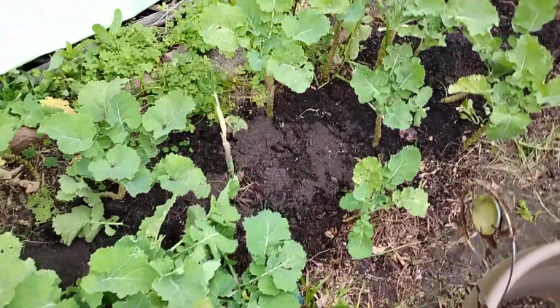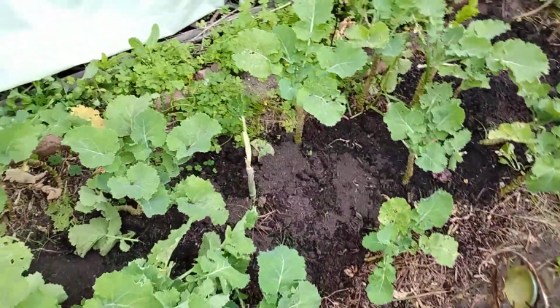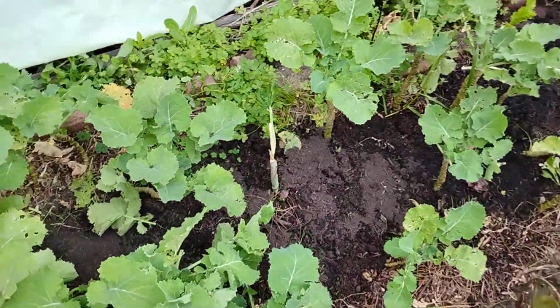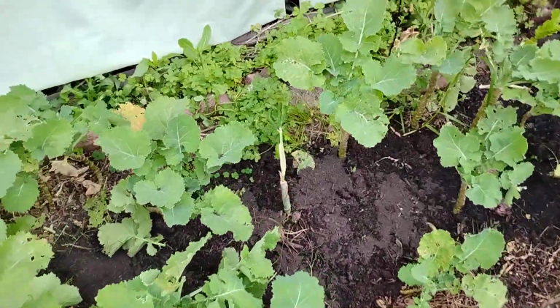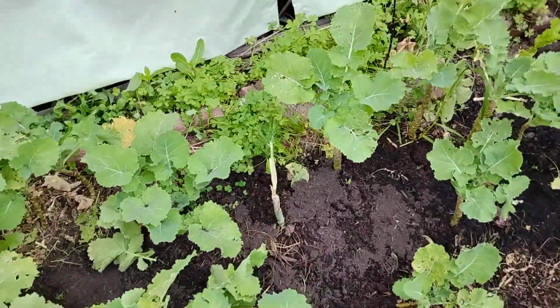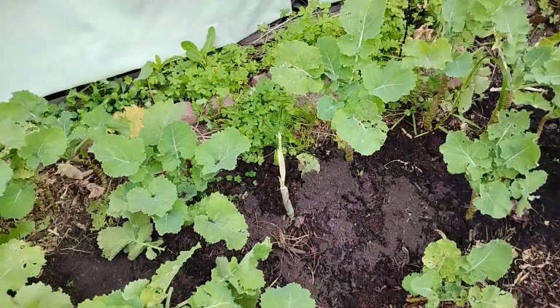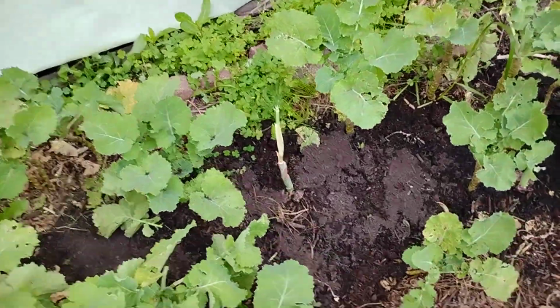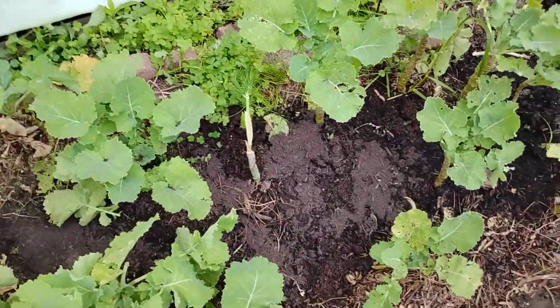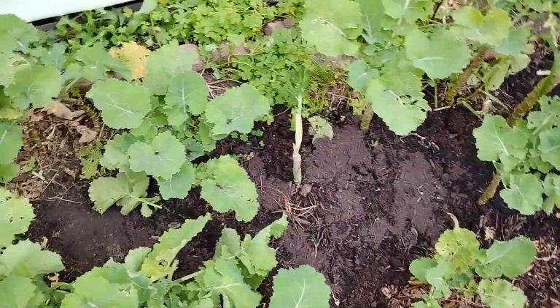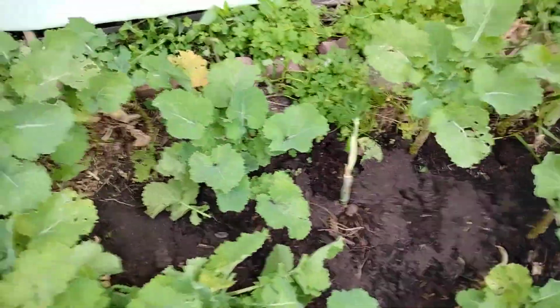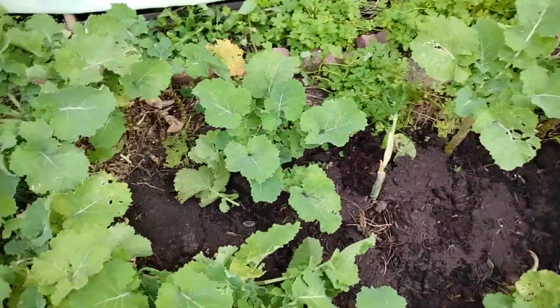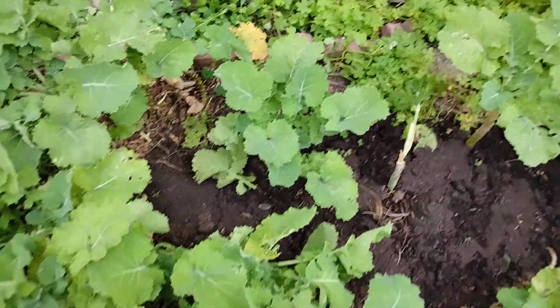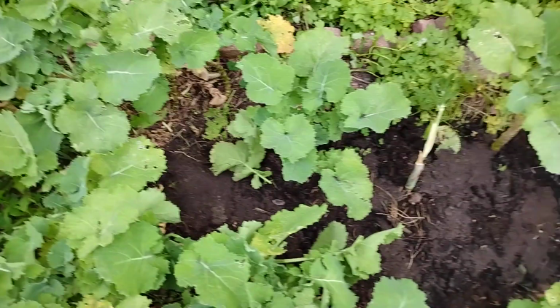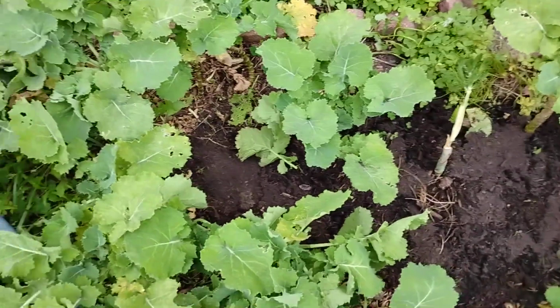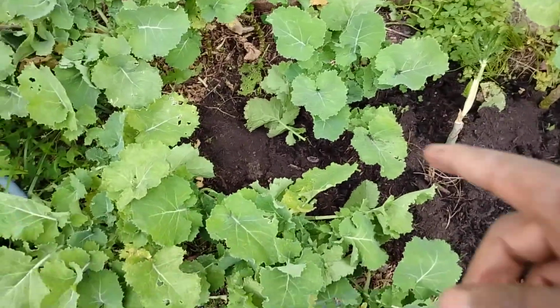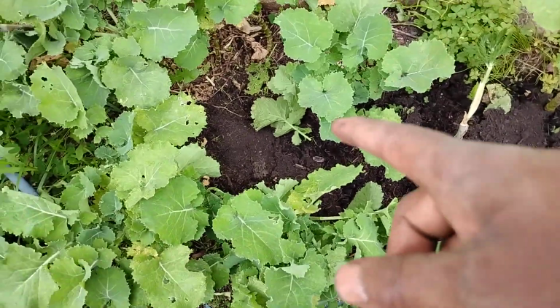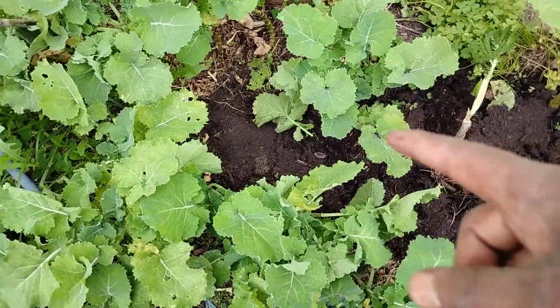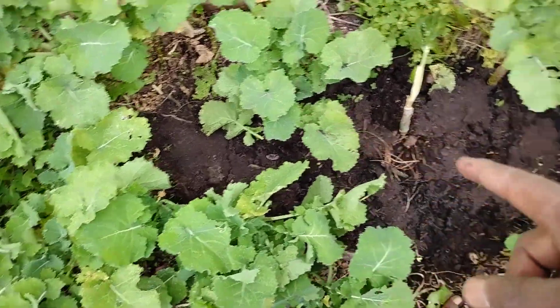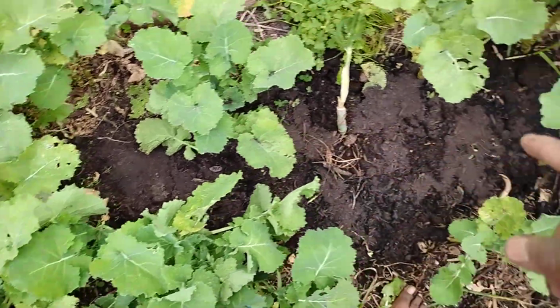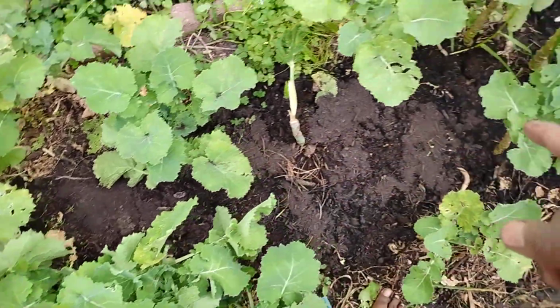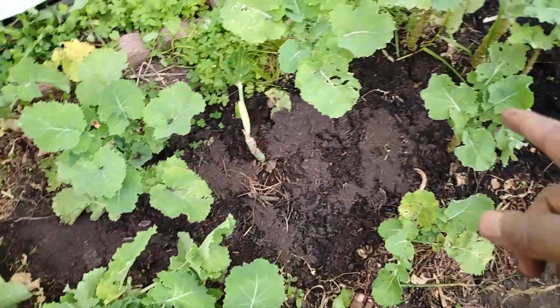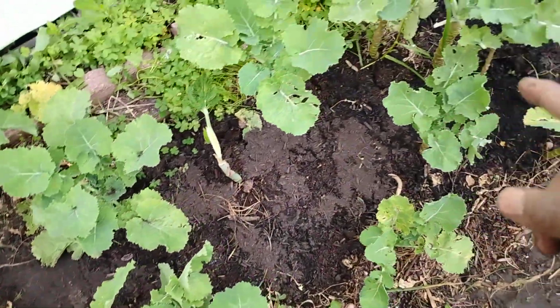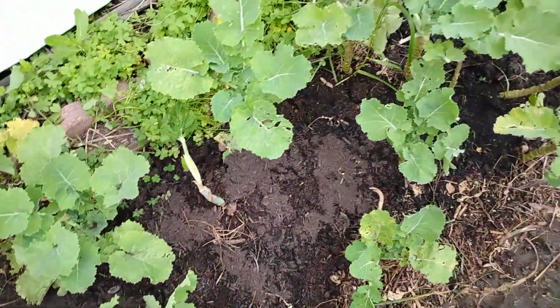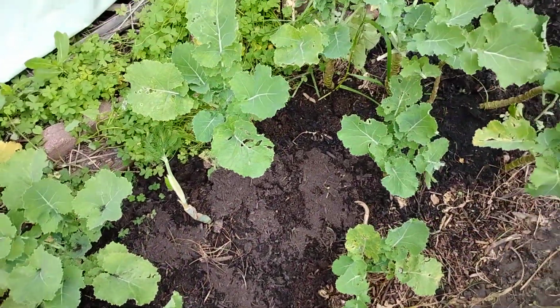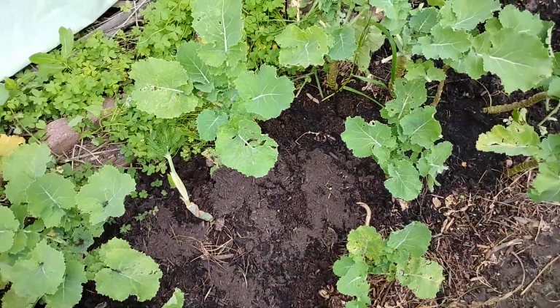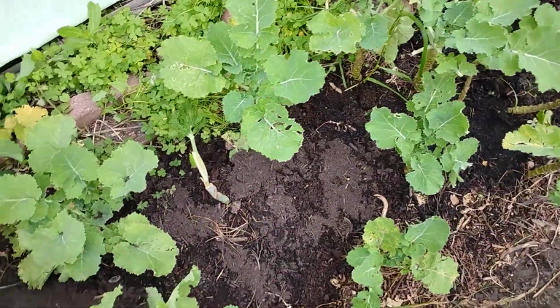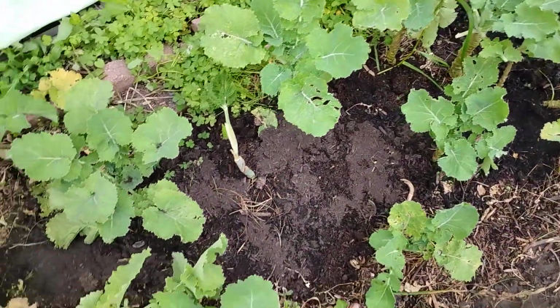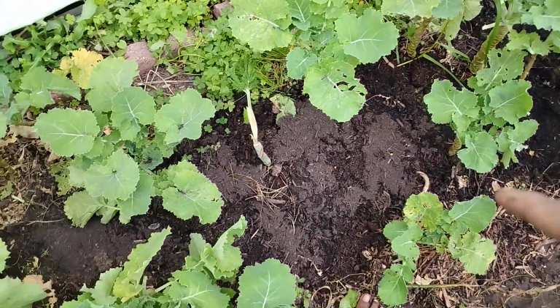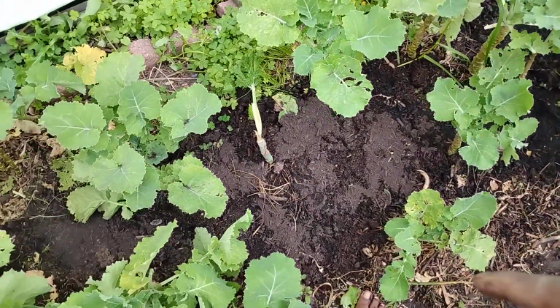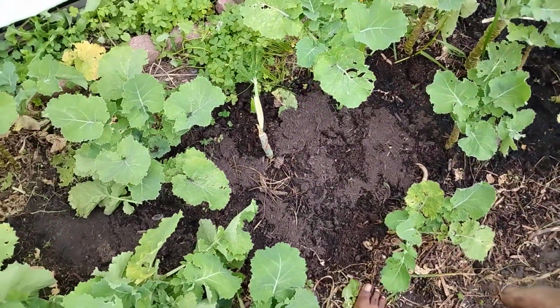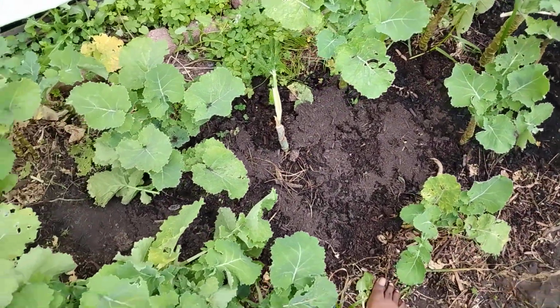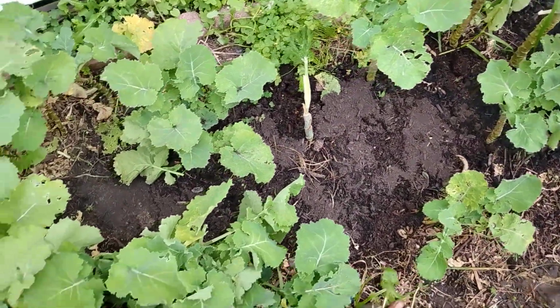Over here I dropped some squash, believe it or not. I got squash wherever you see darkness — I need to put some pine needles there.